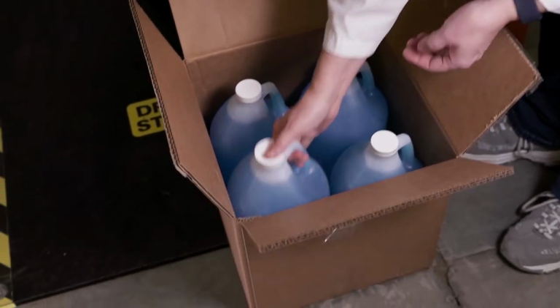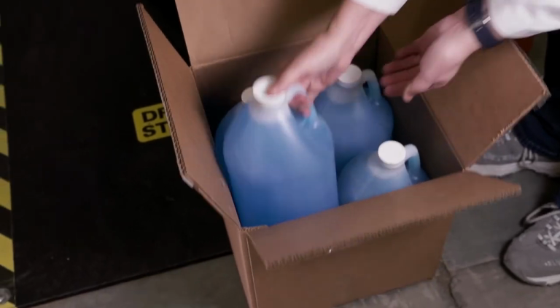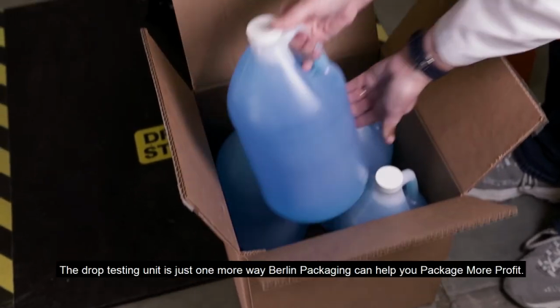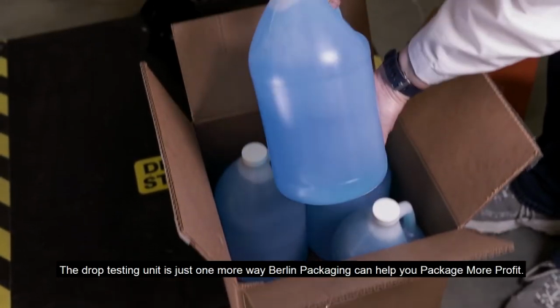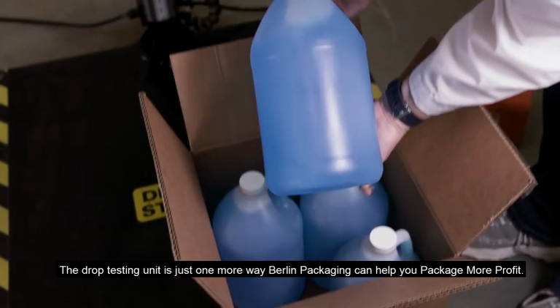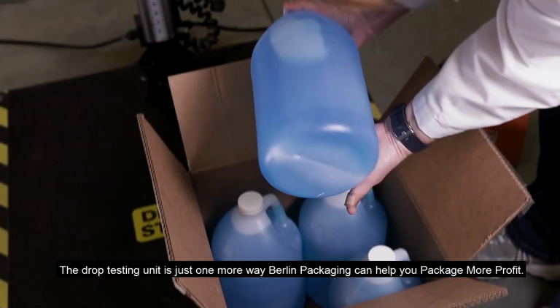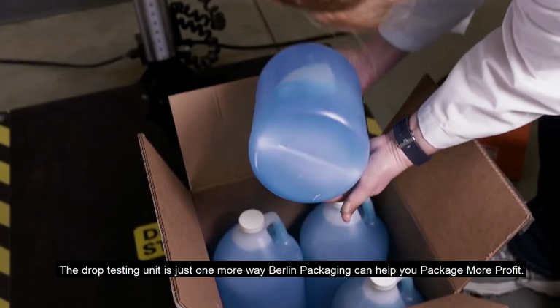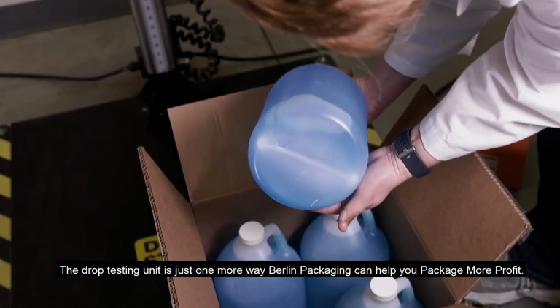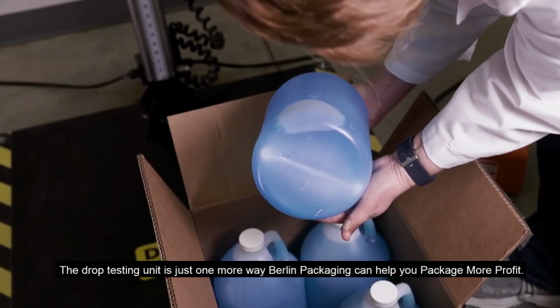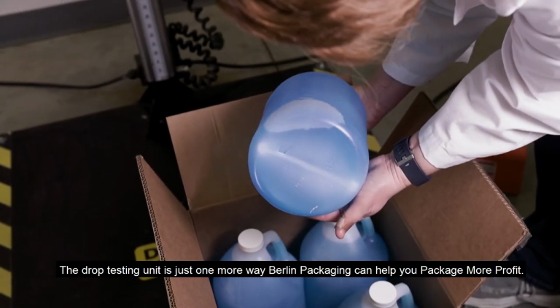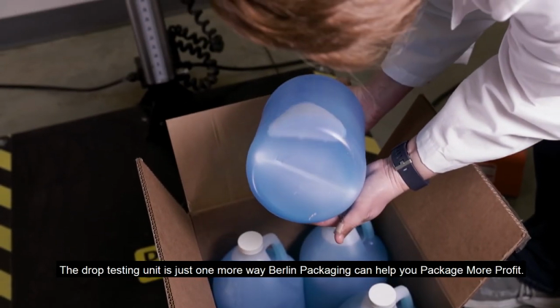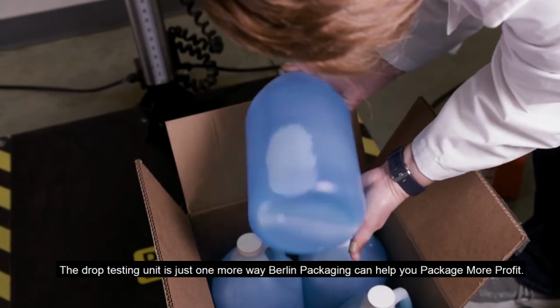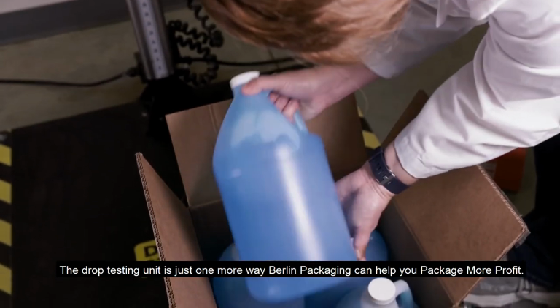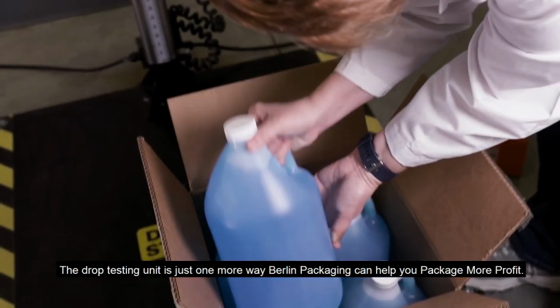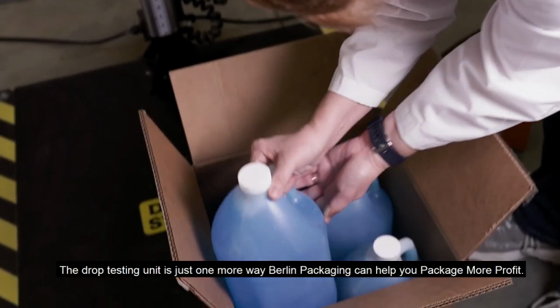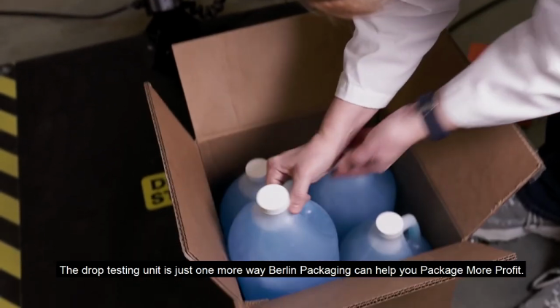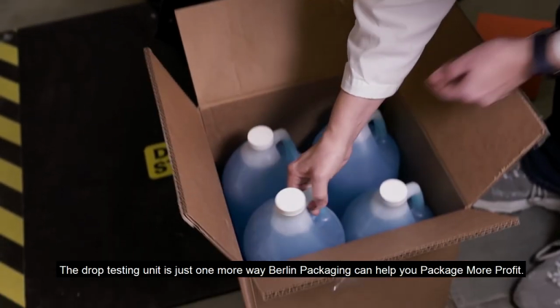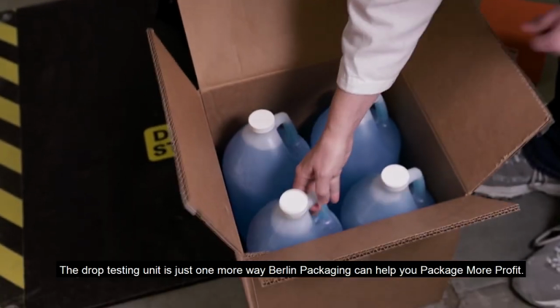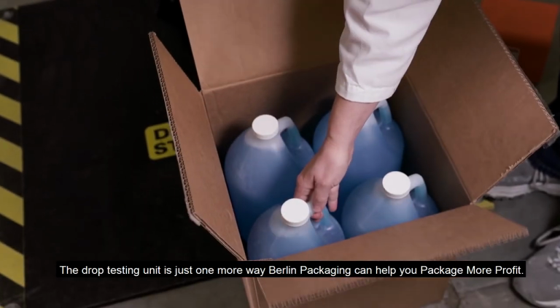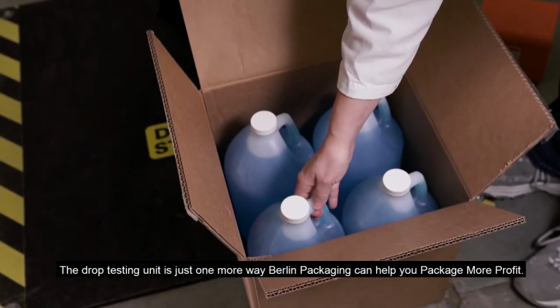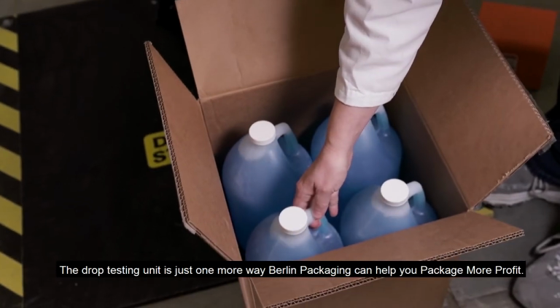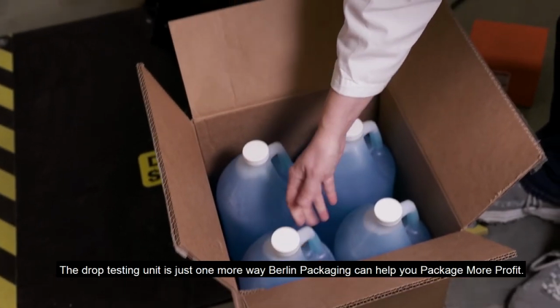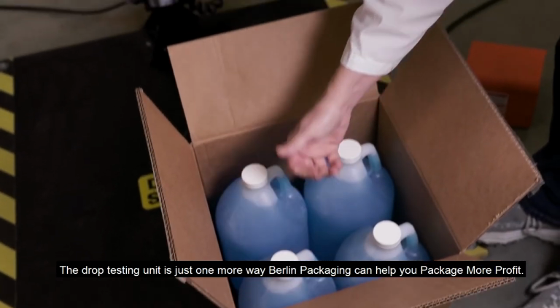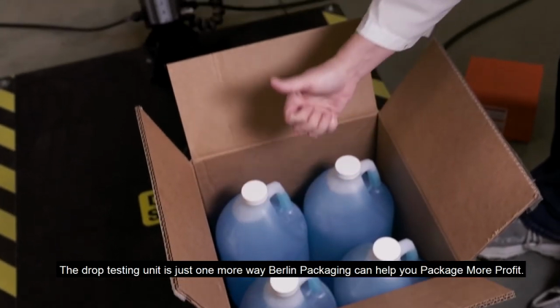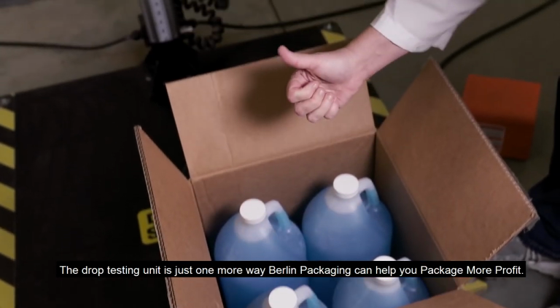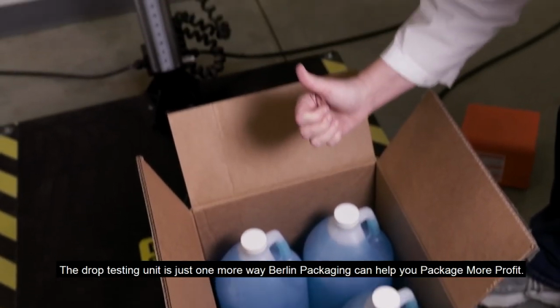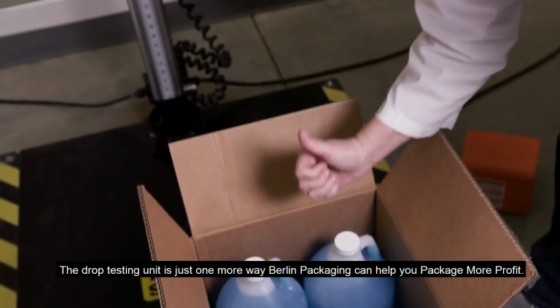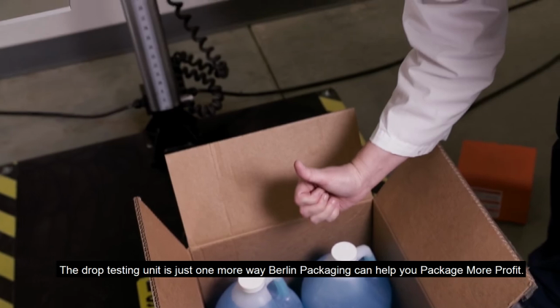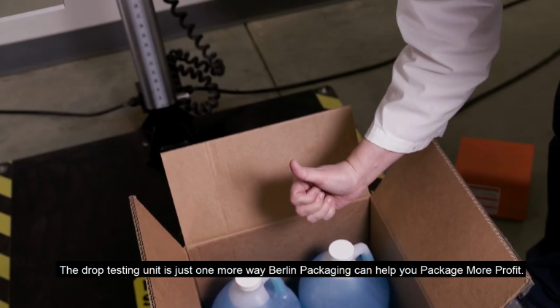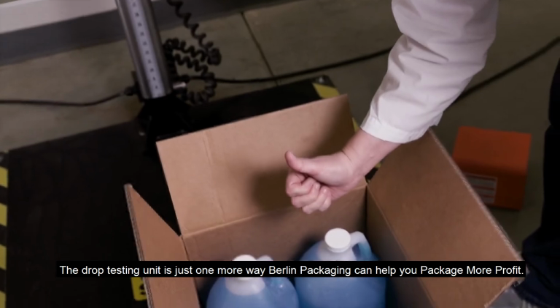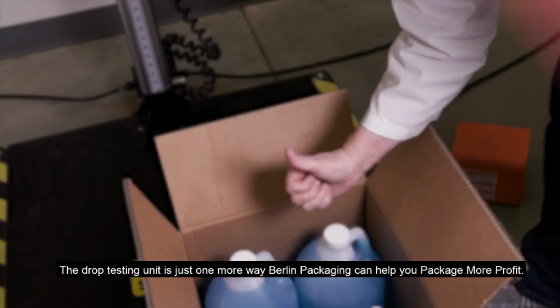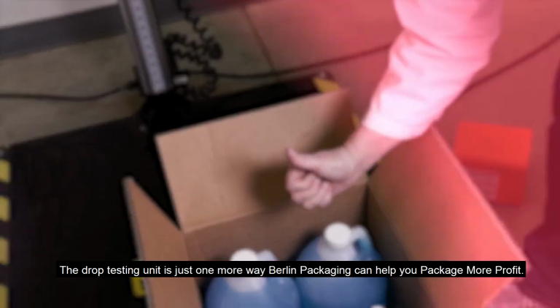The drop testing unit is just one more way Berlin Packaging can help you package more profit.